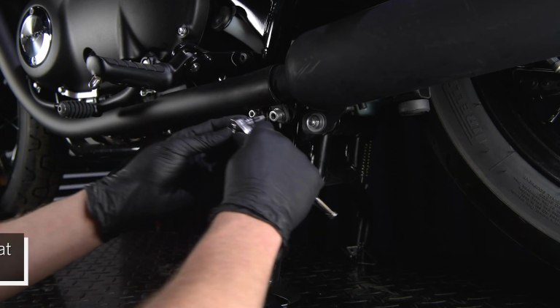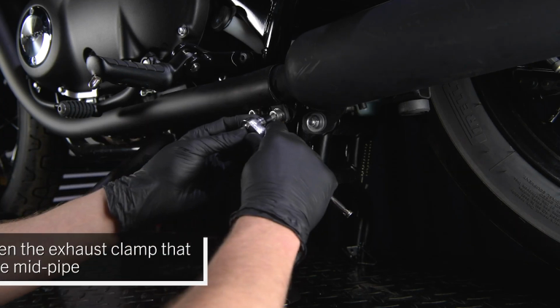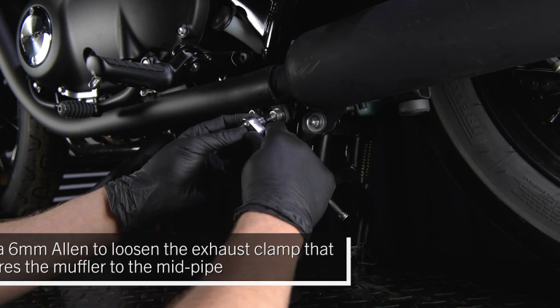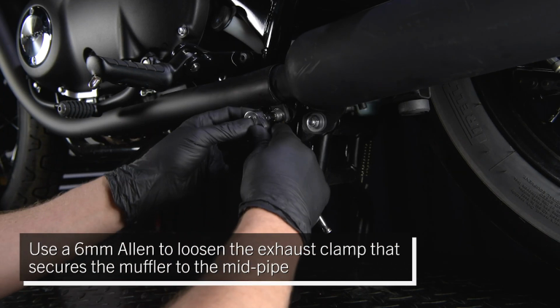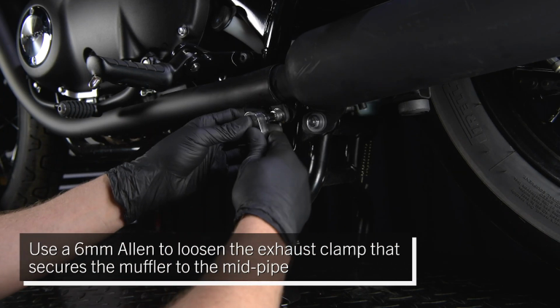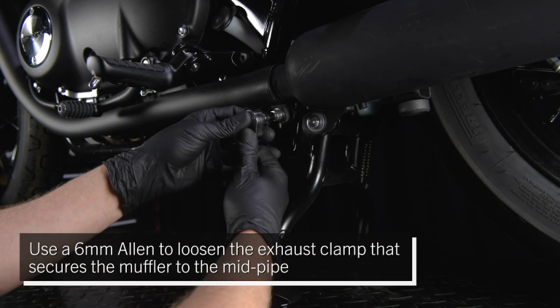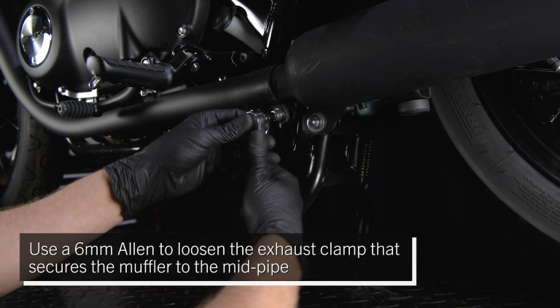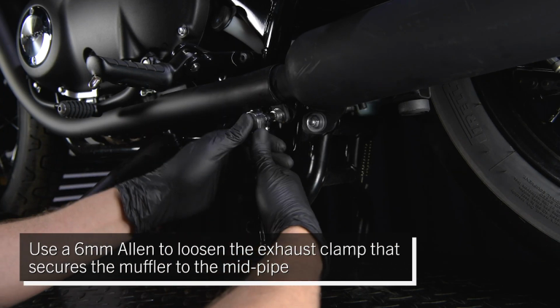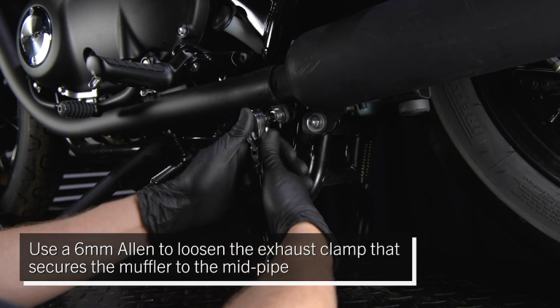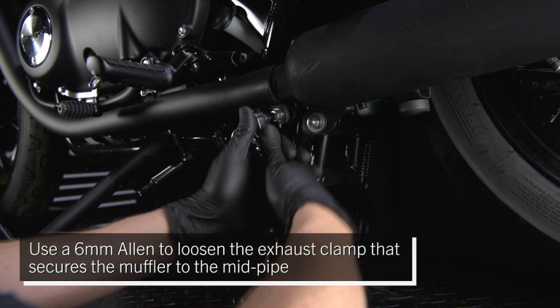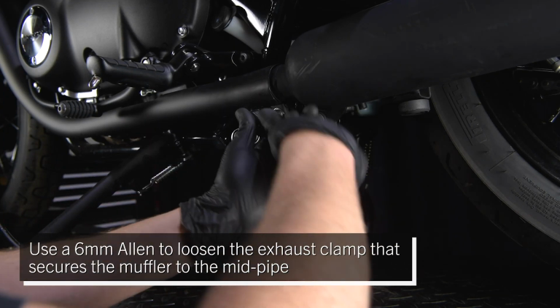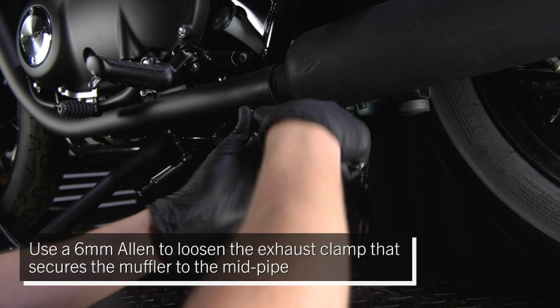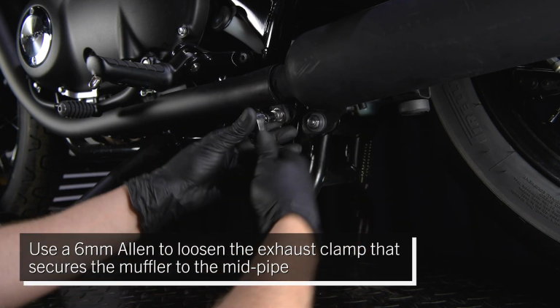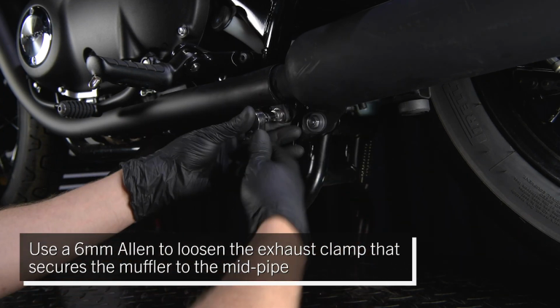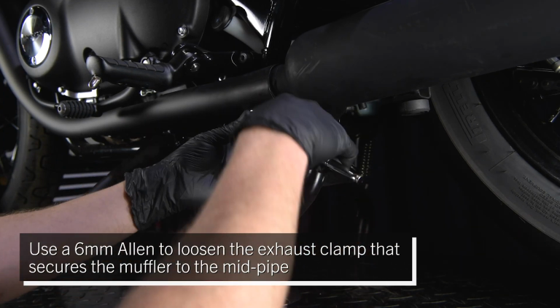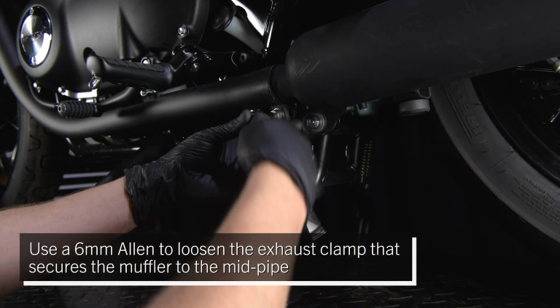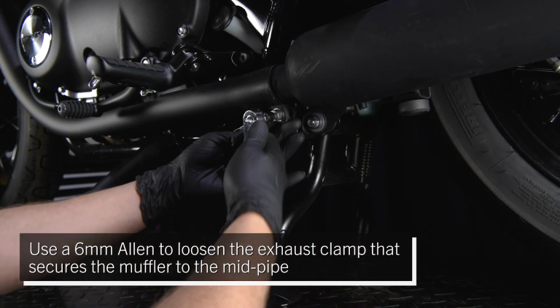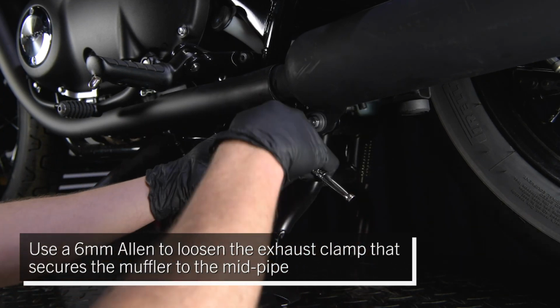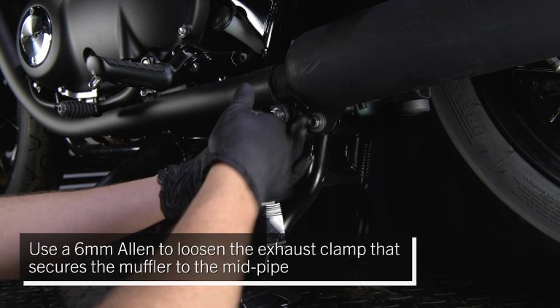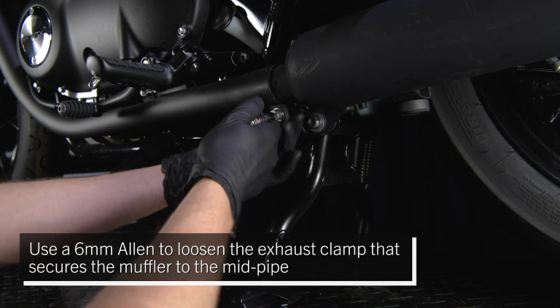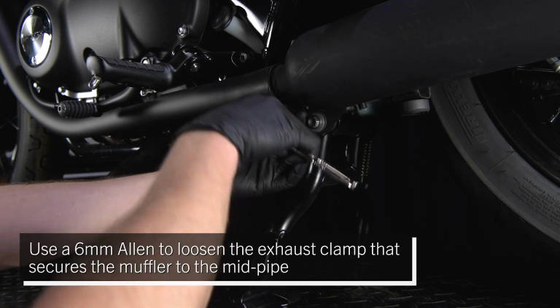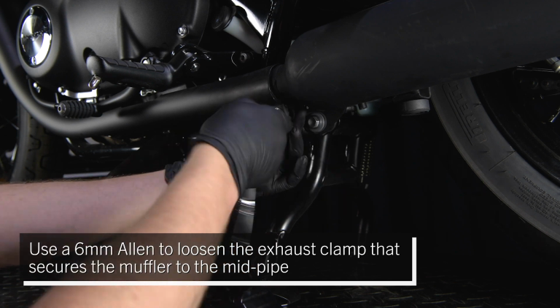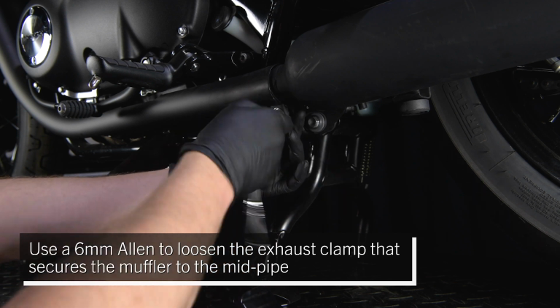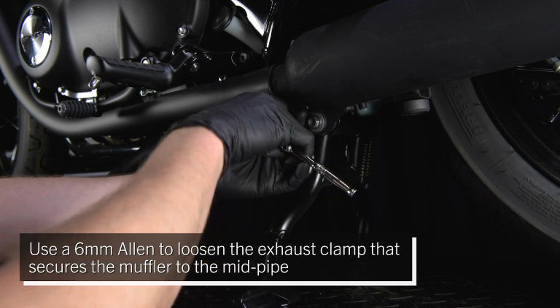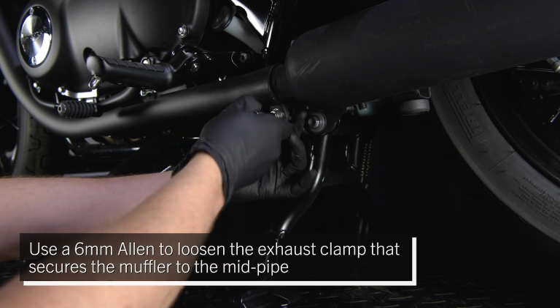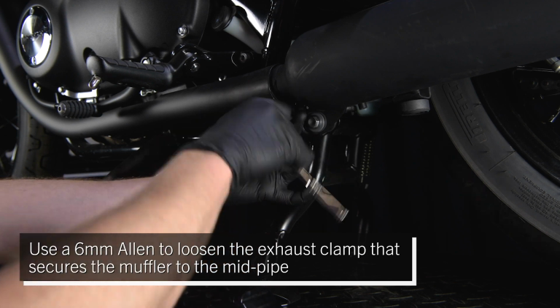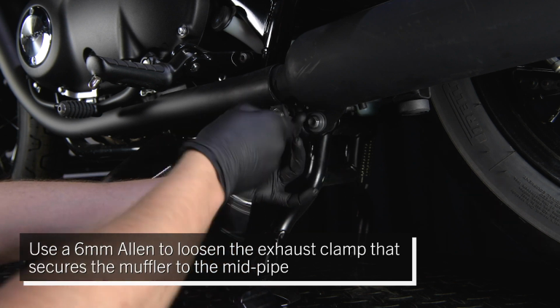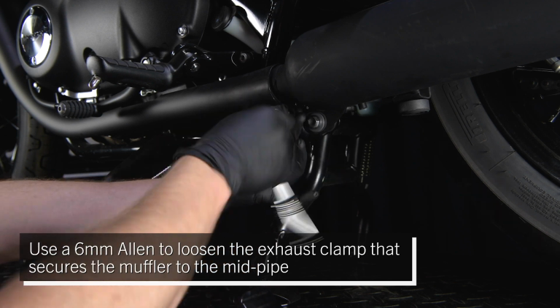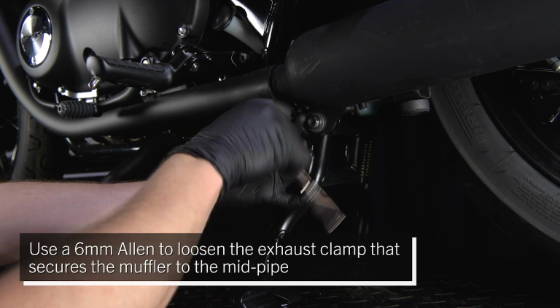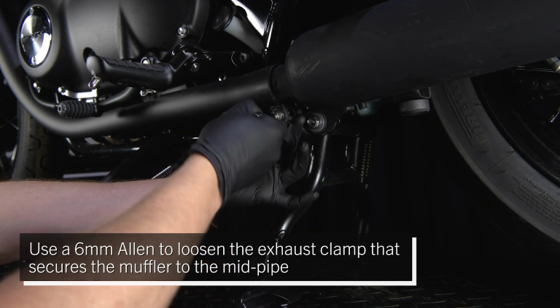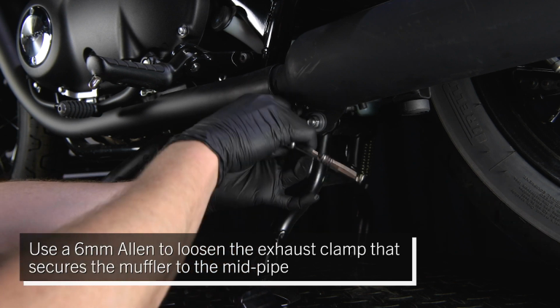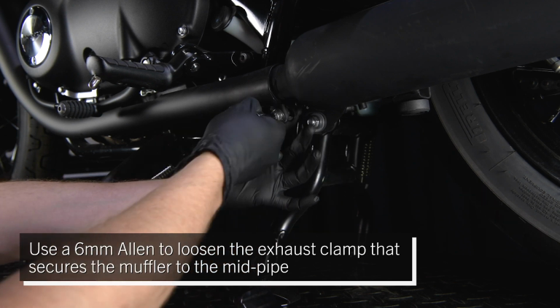Use a 6 millimeter Allen to loosen the exhaust clamp that secures the muffler to the mid pipe.